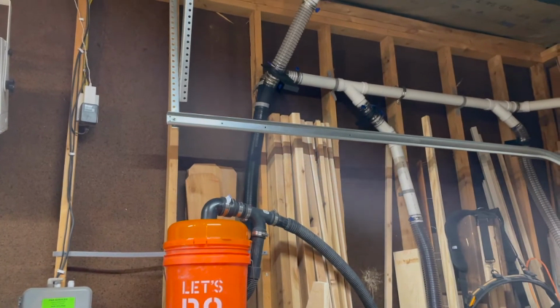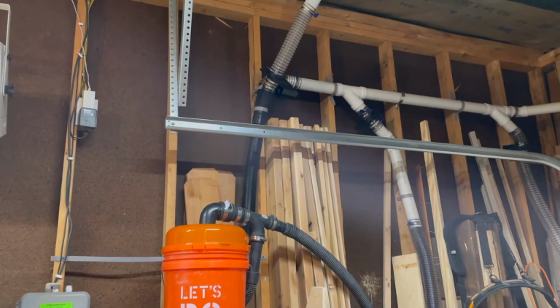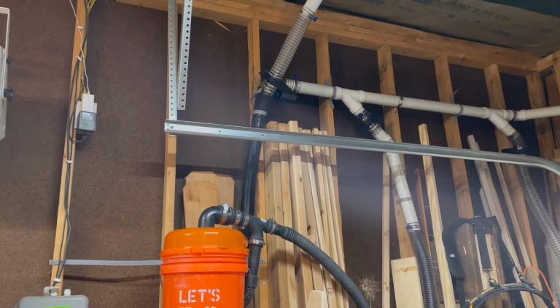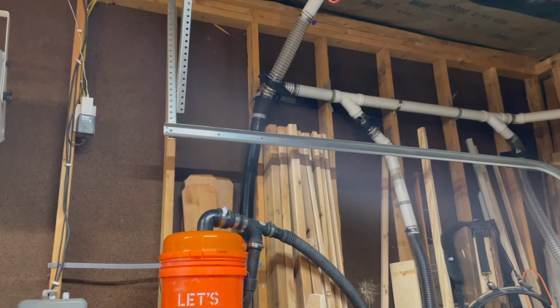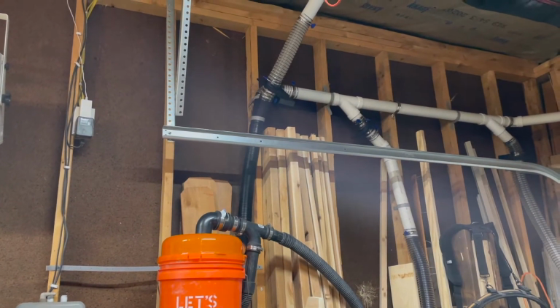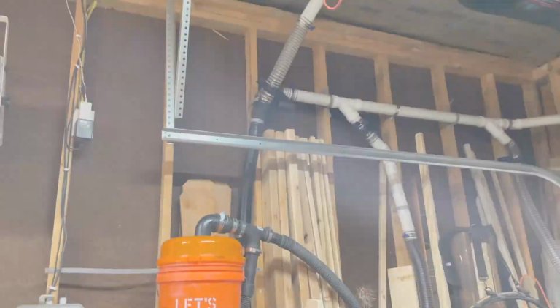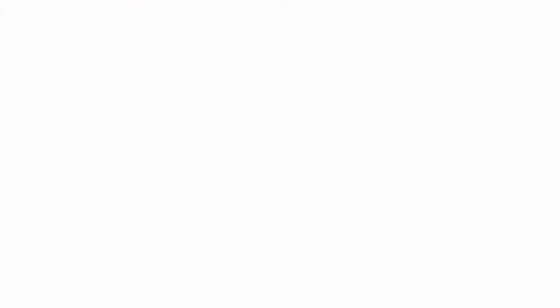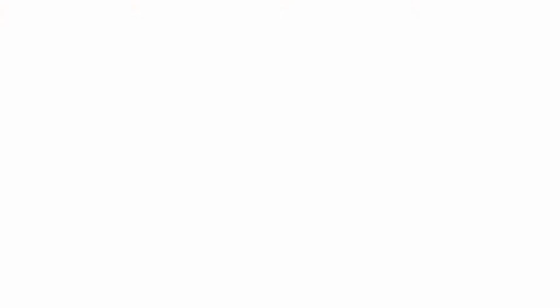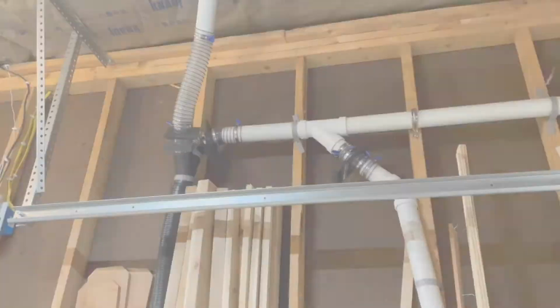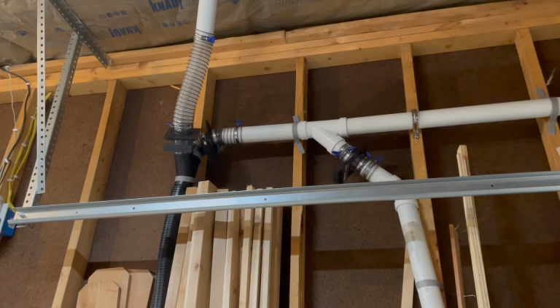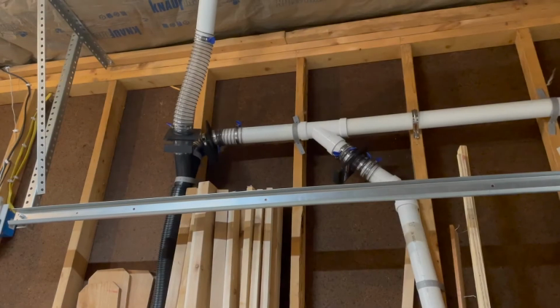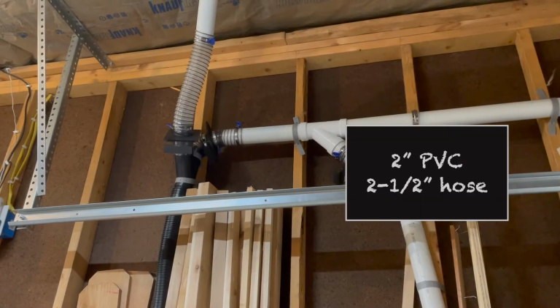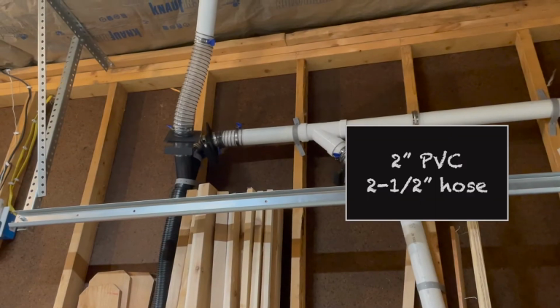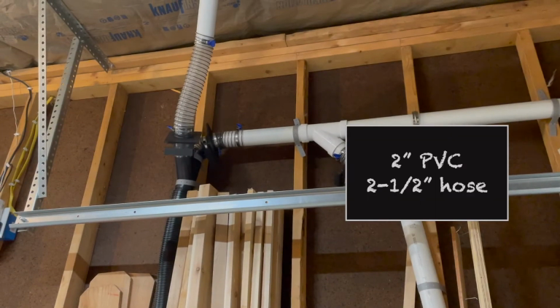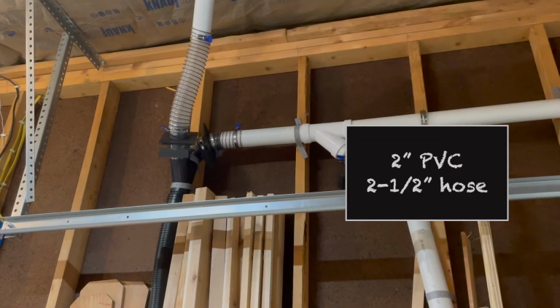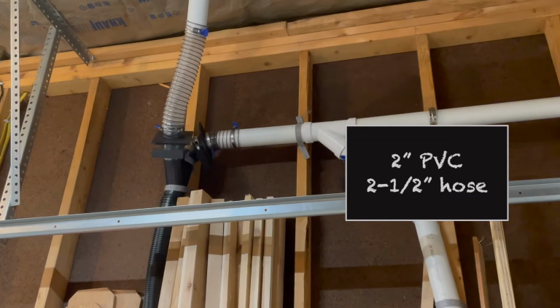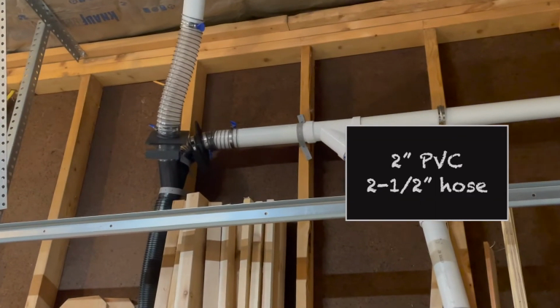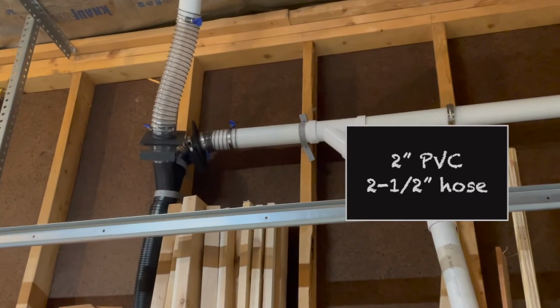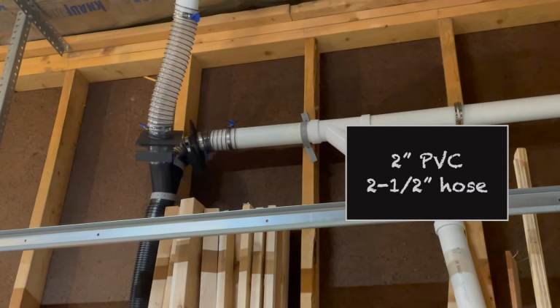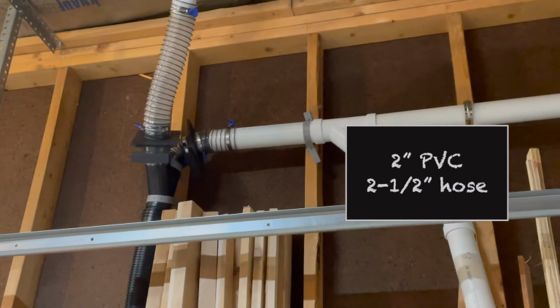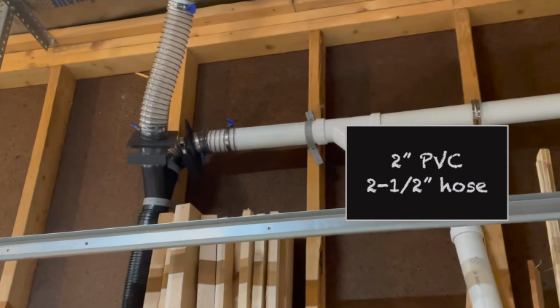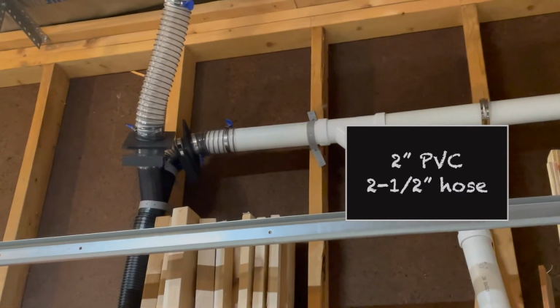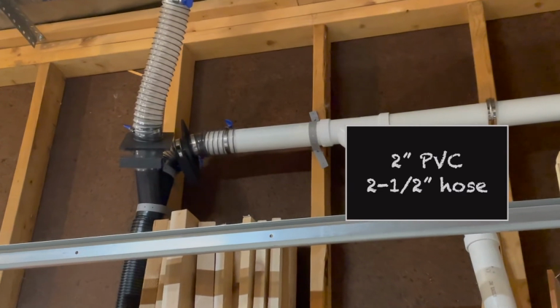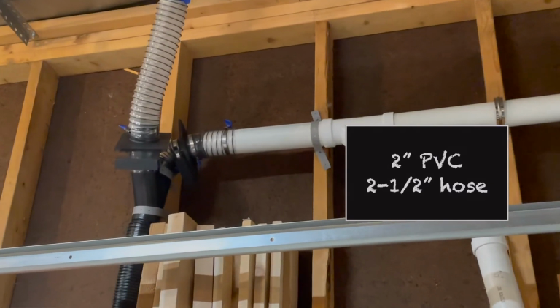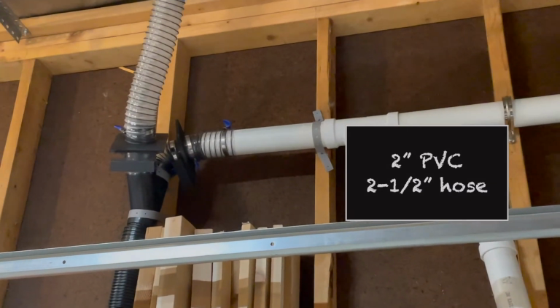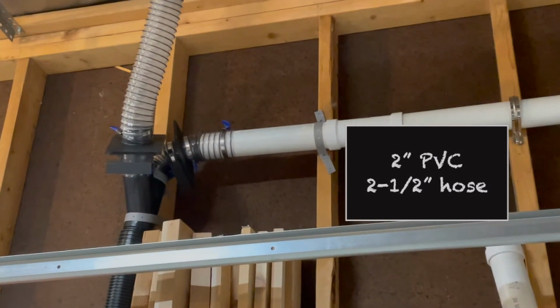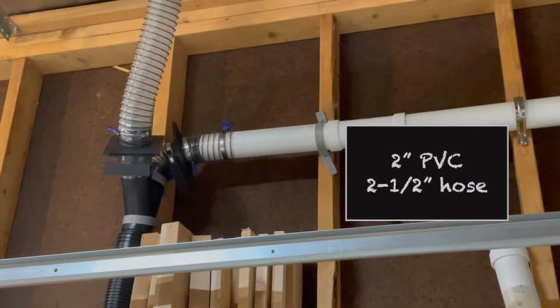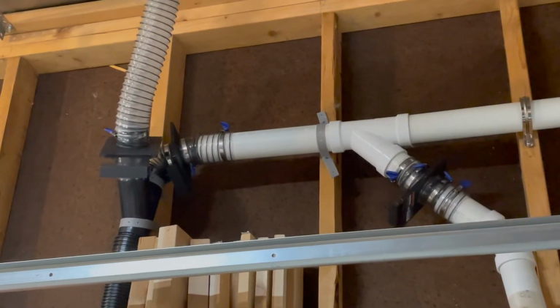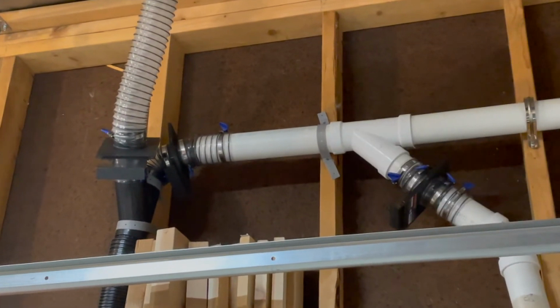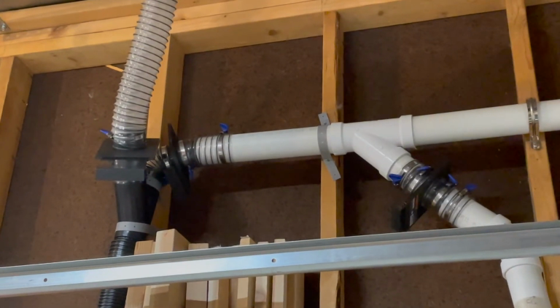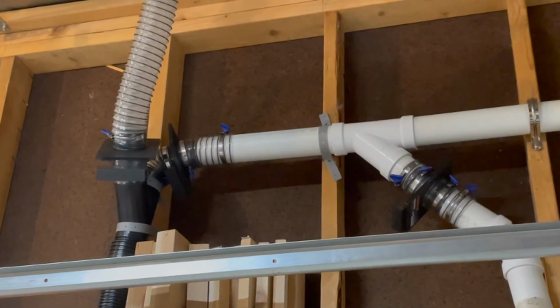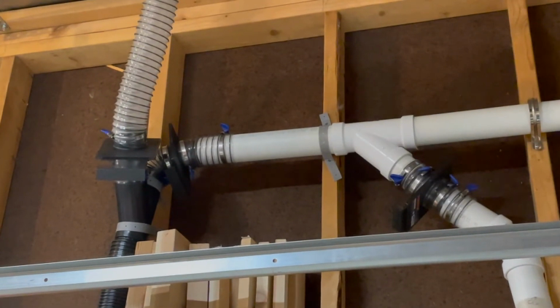I'm also using two inch PVC and two and a half inch flex hose instead of the traditional four inch, and I'll explain that in a little bit.